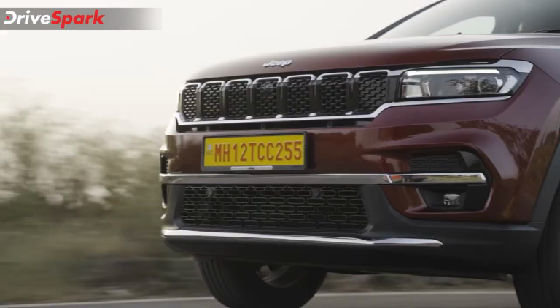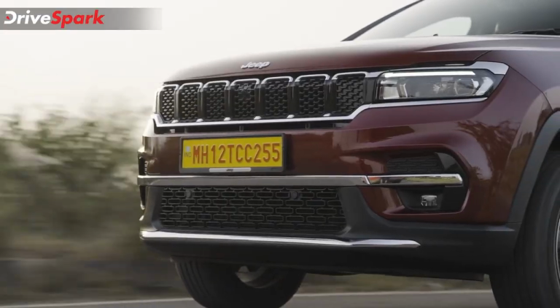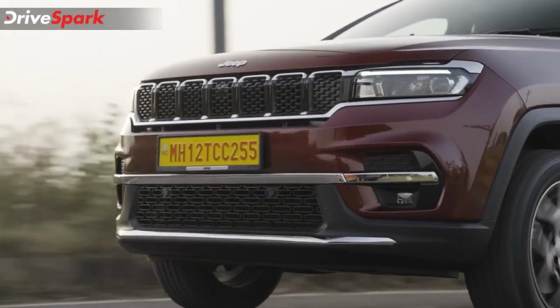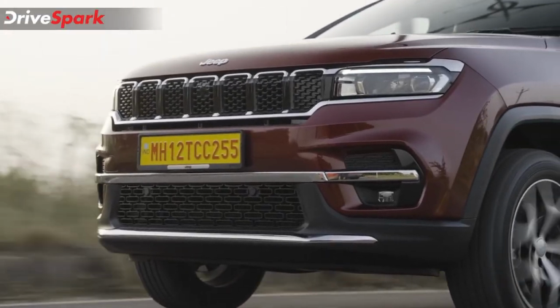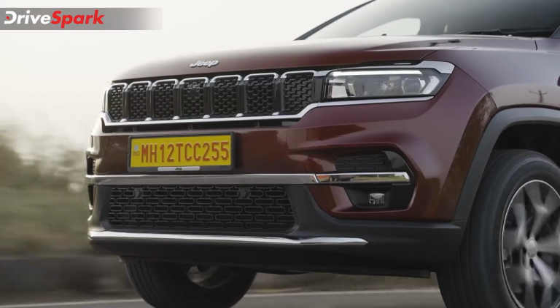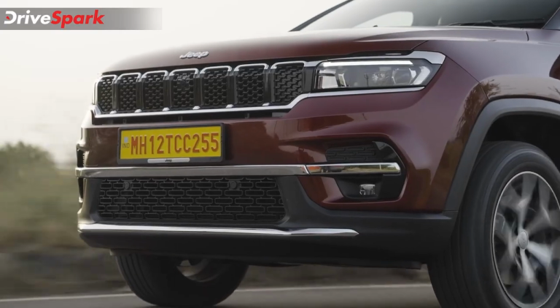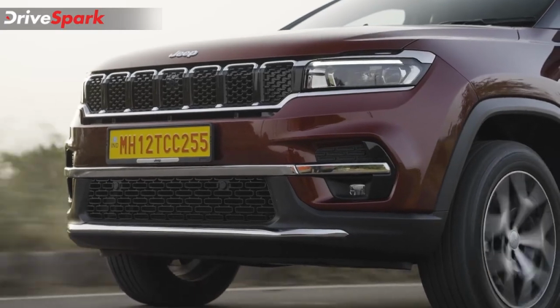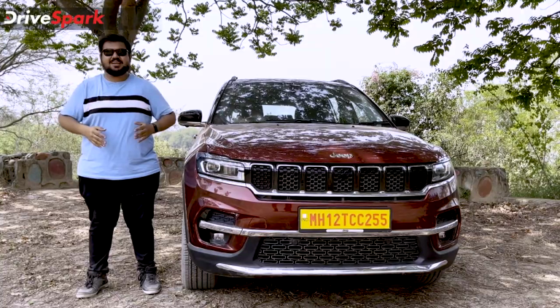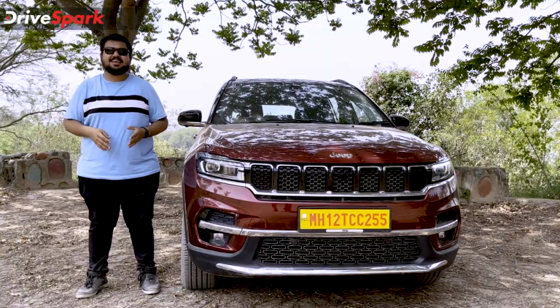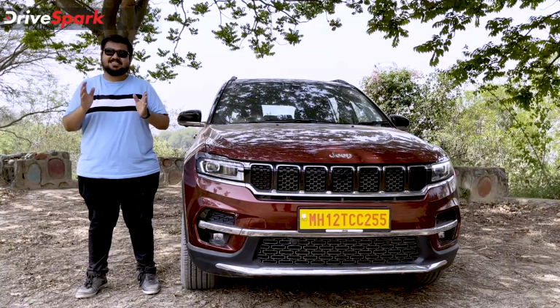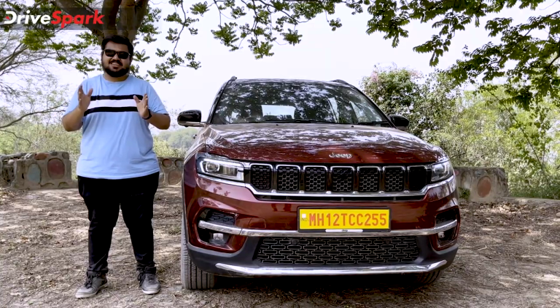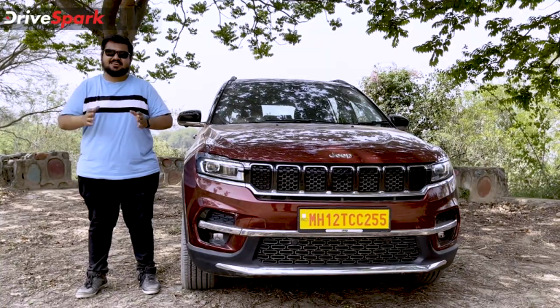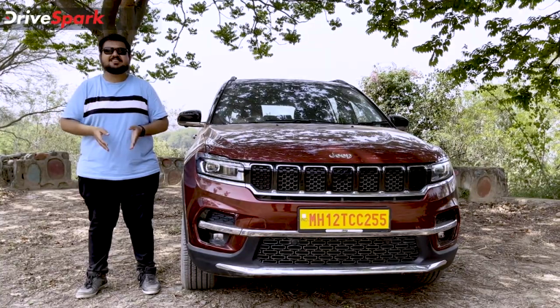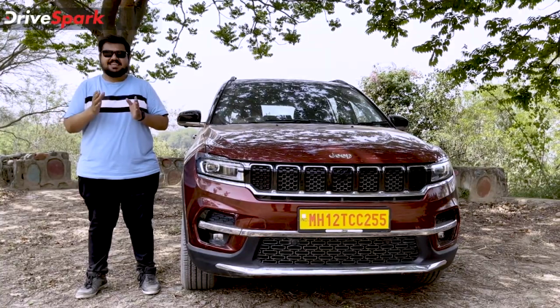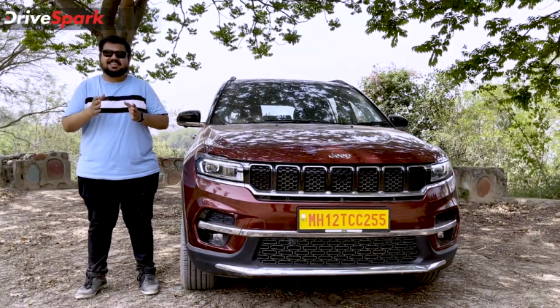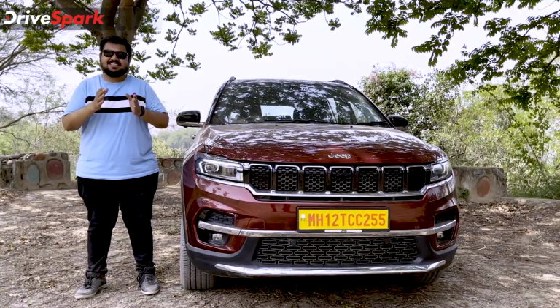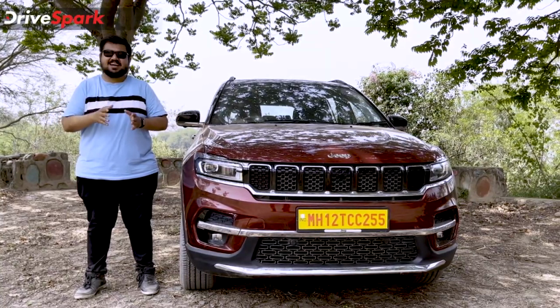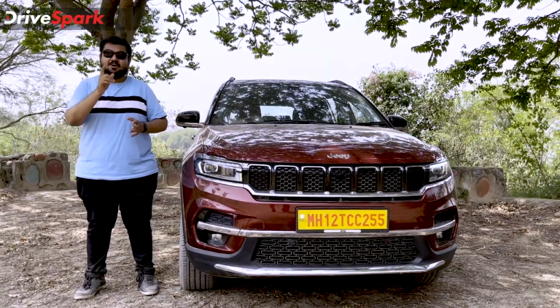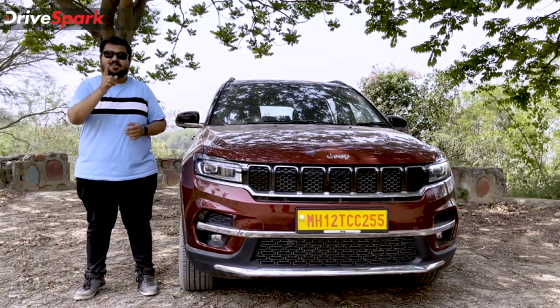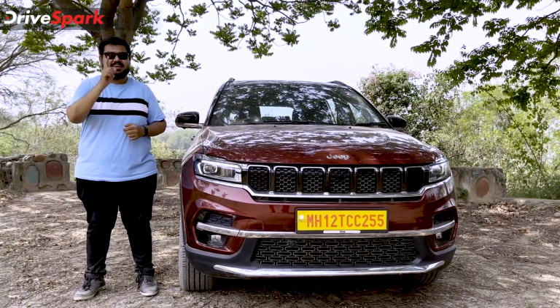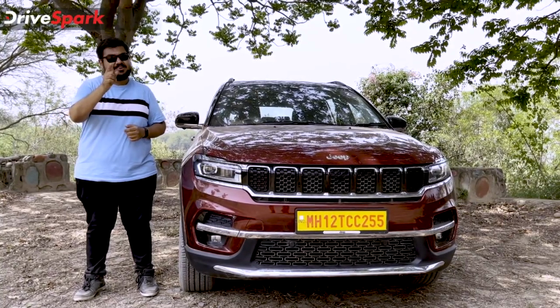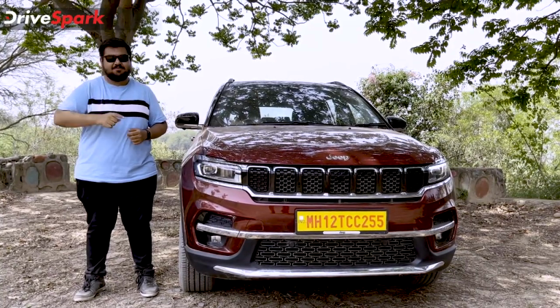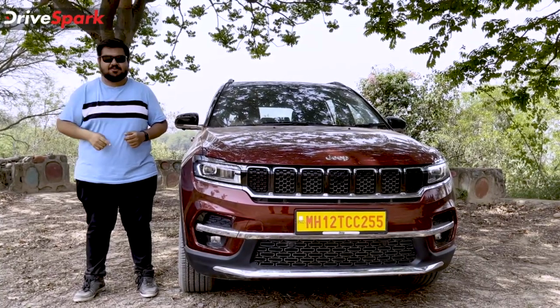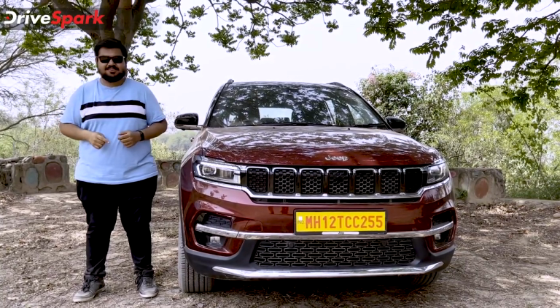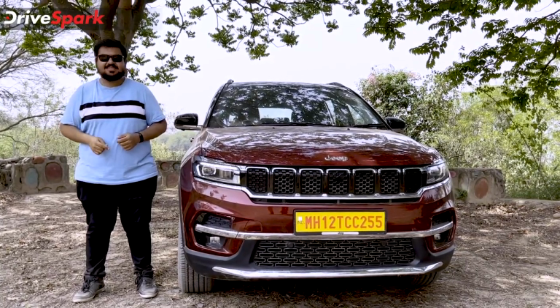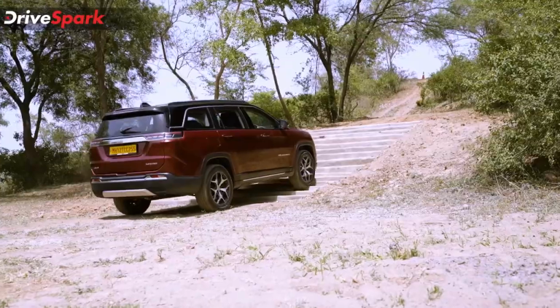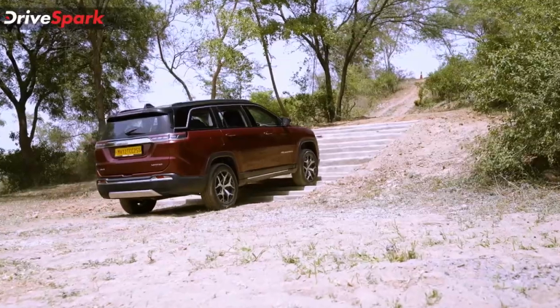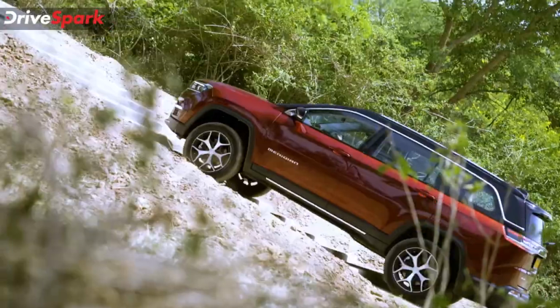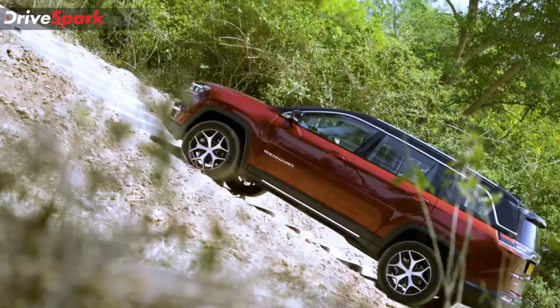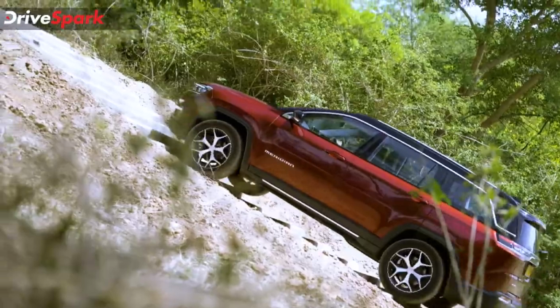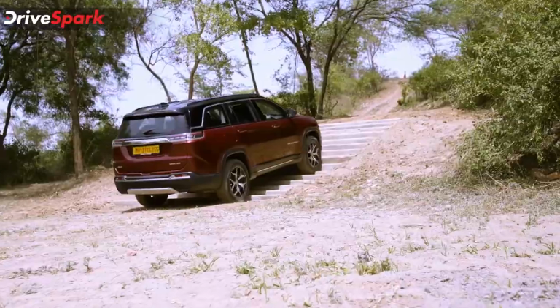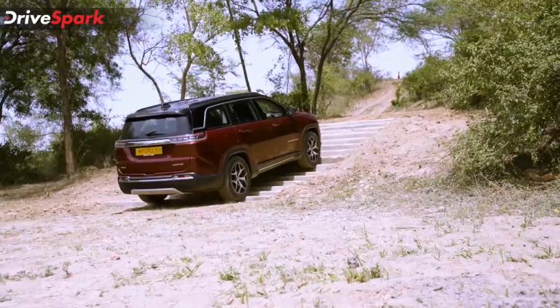We are out here today in Chandigarh testing this car on and off-road. Let's get started.